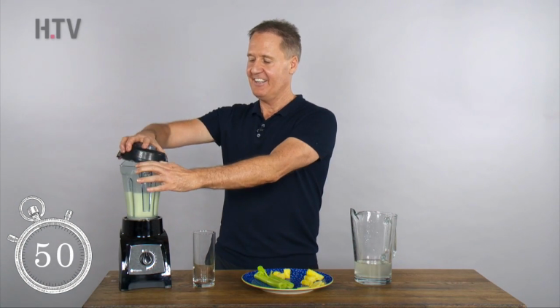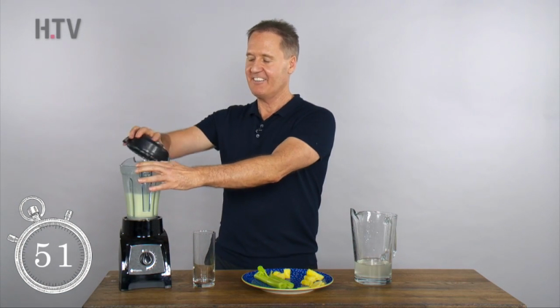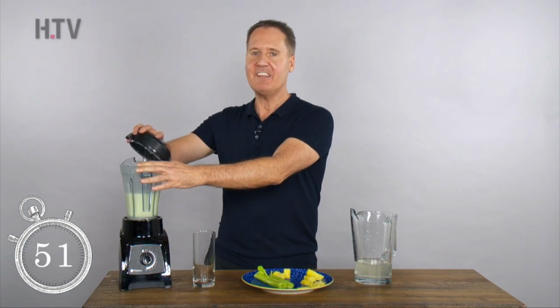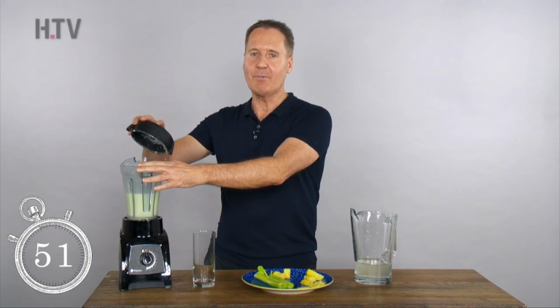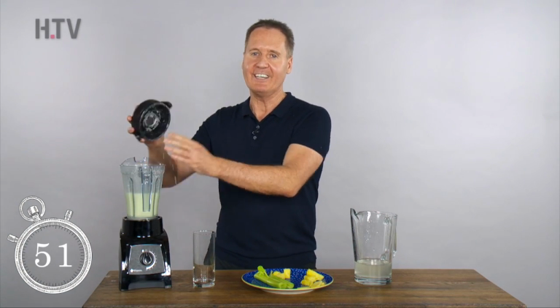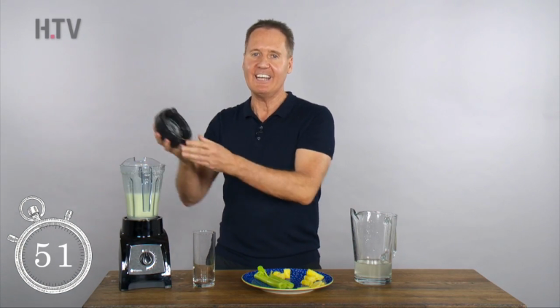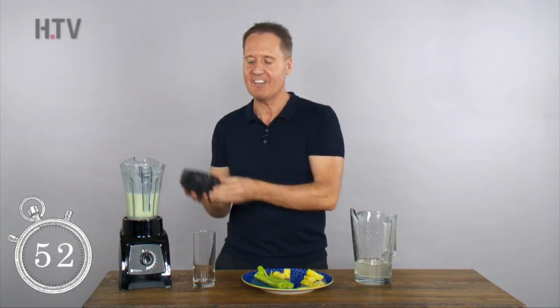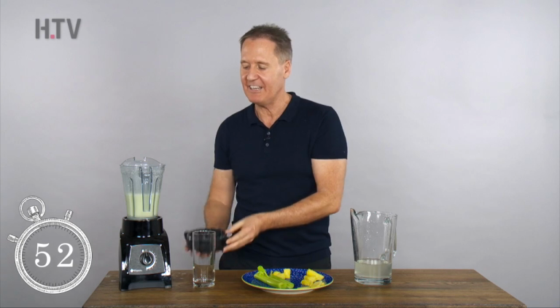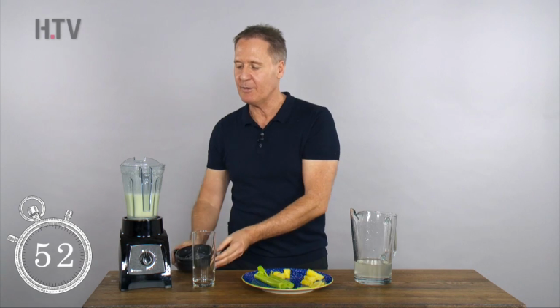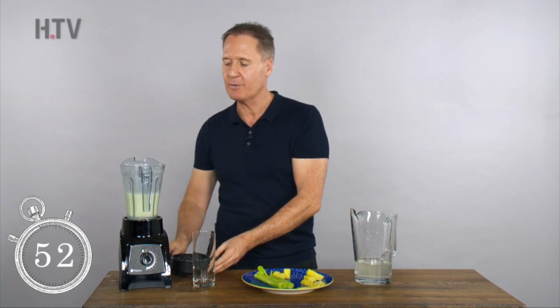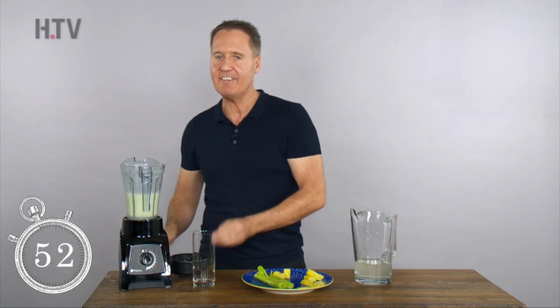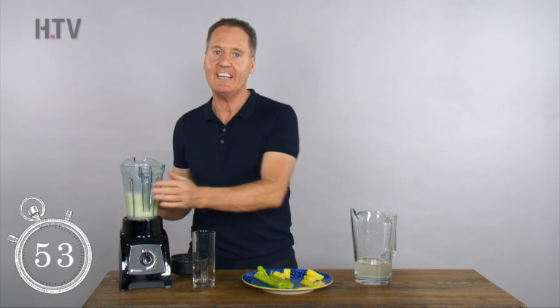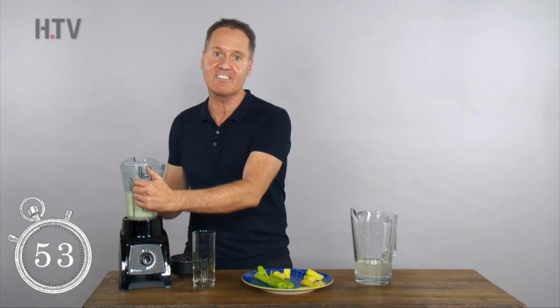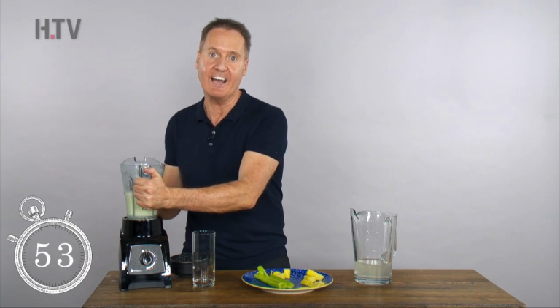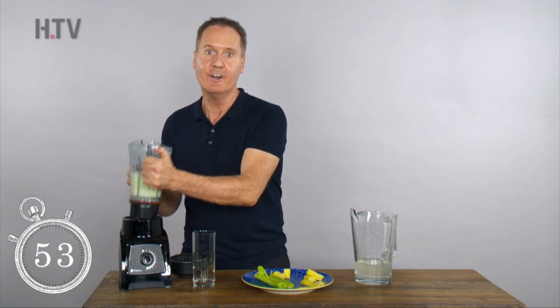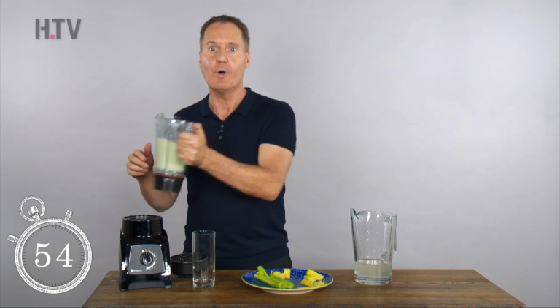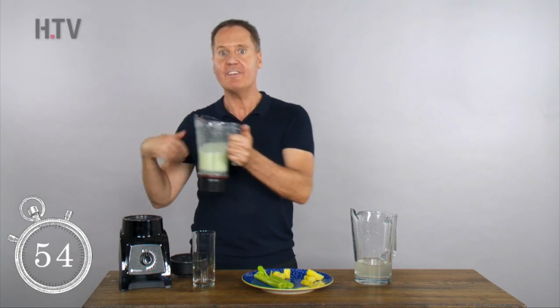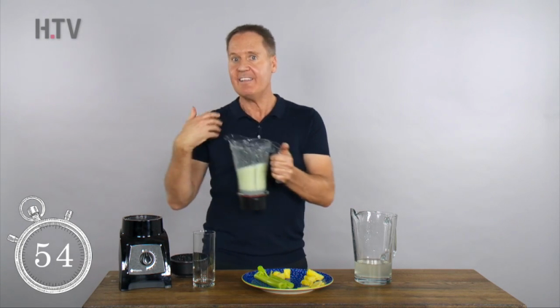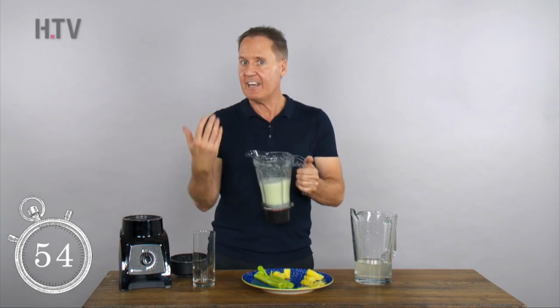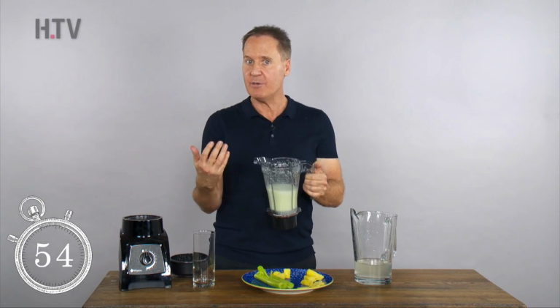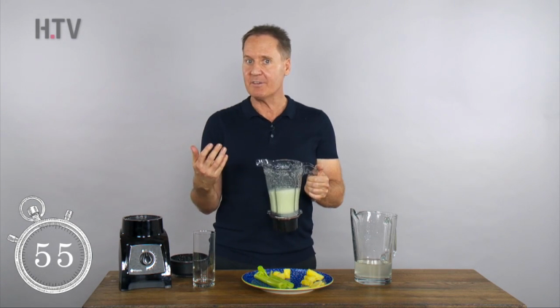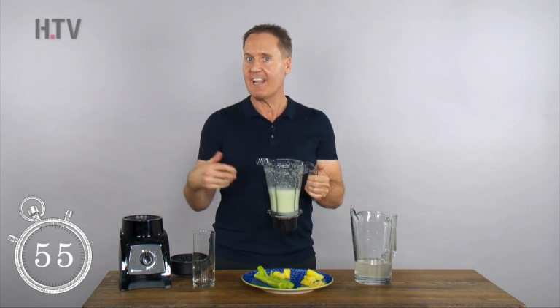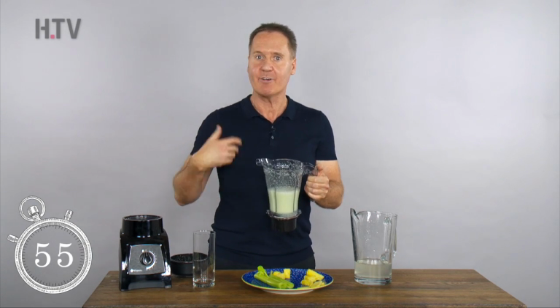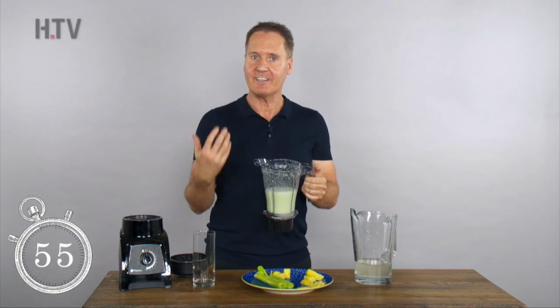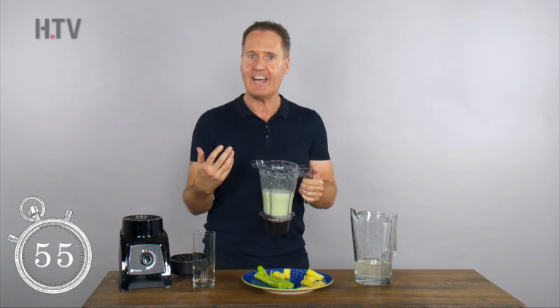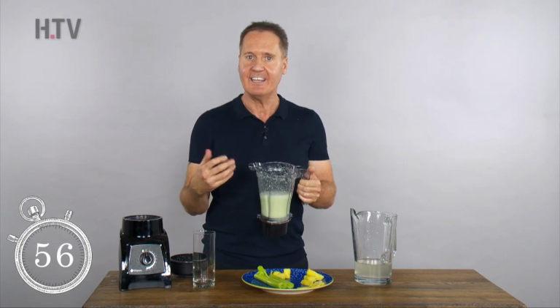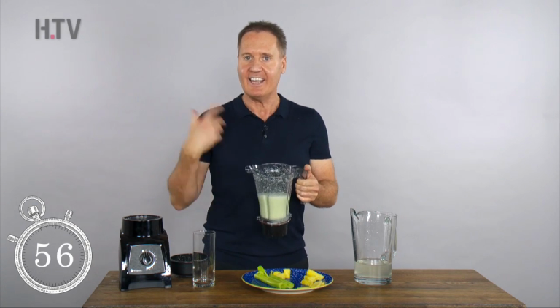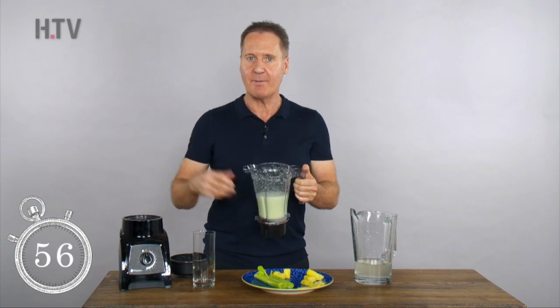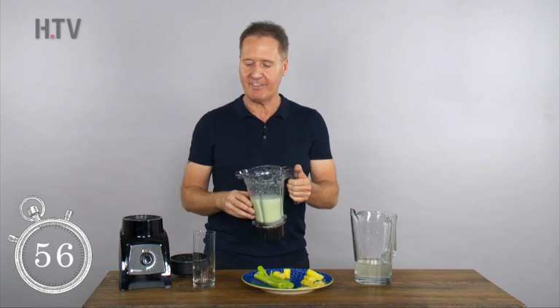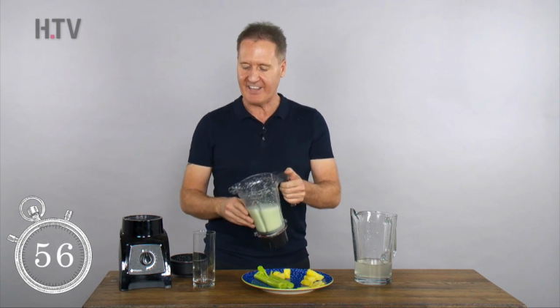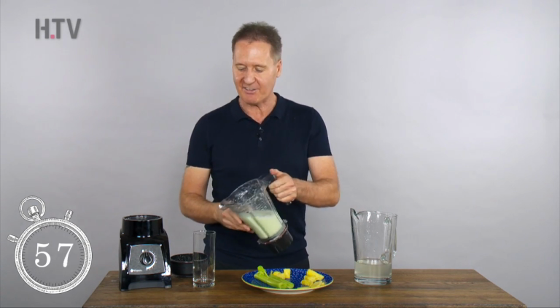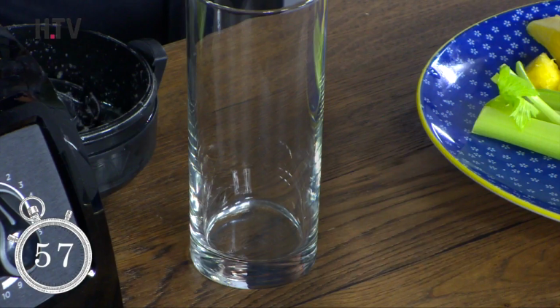This one is going to give you a terrific kickstart, or if you need that energy boost later on in the day, it's perfect for that as well.